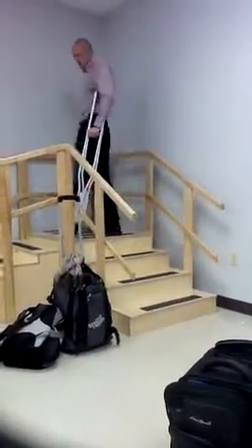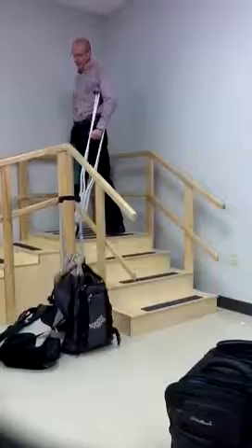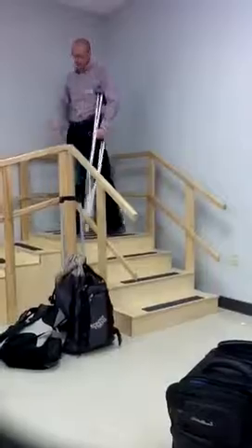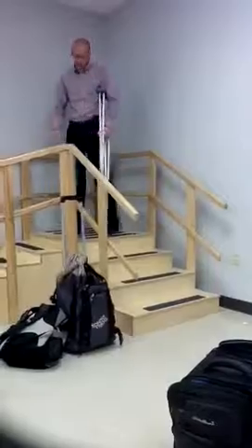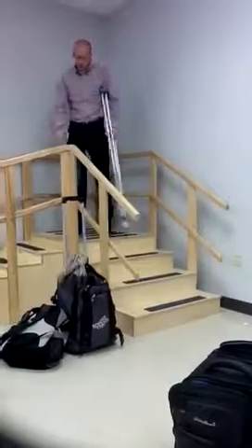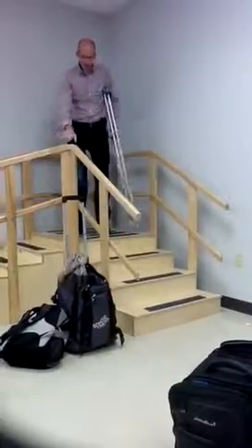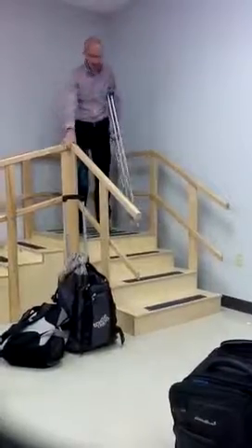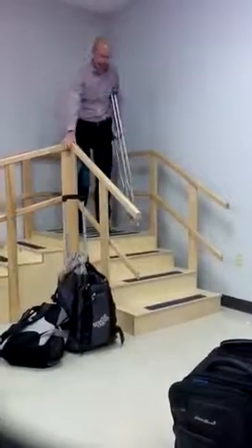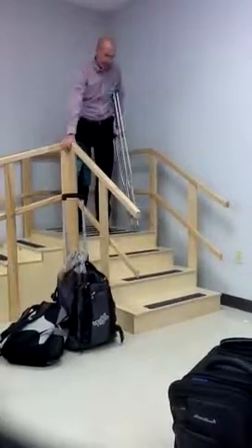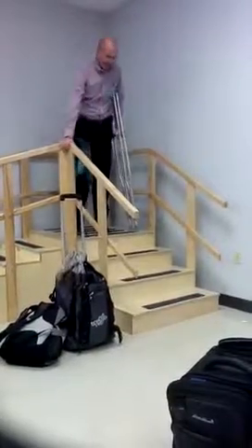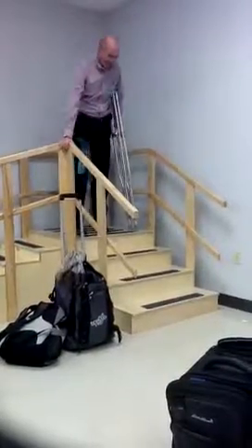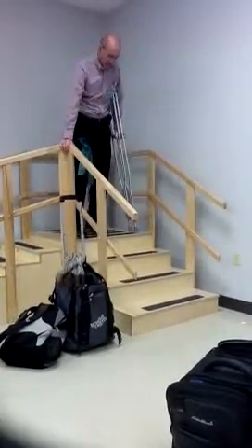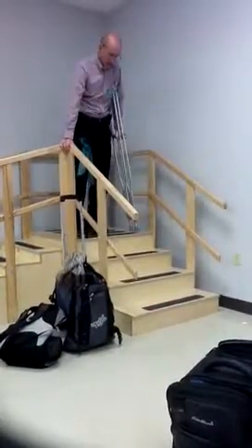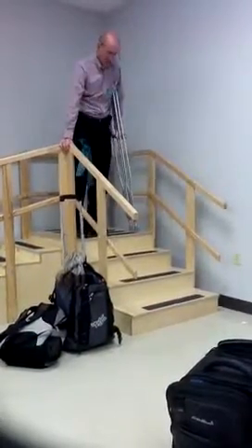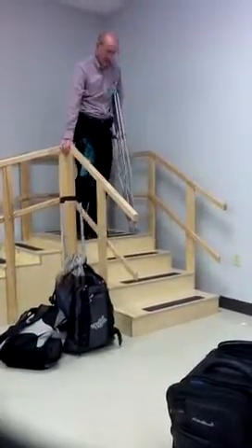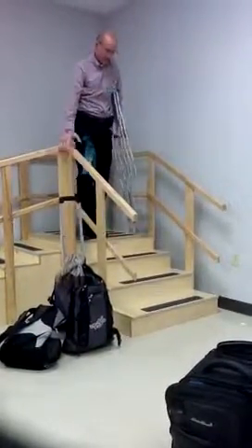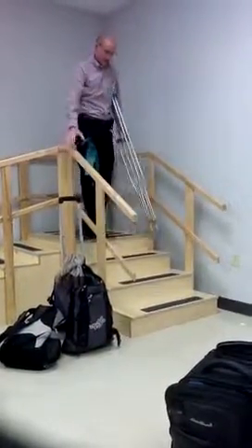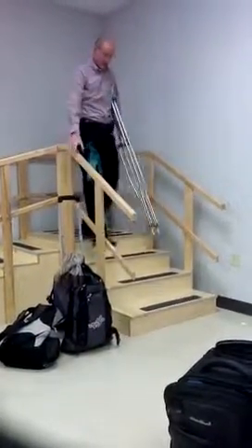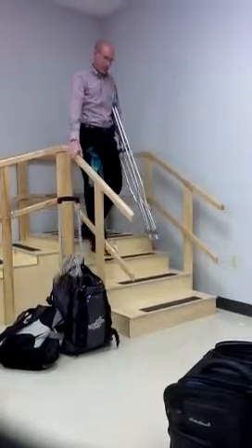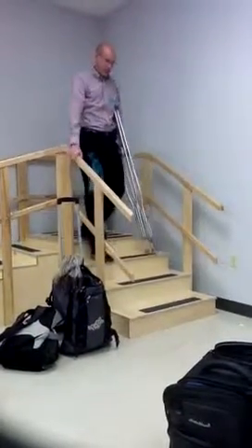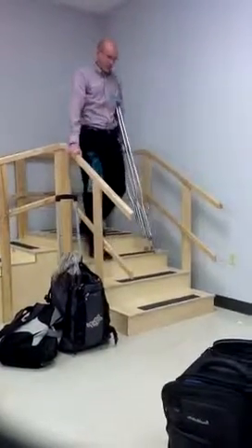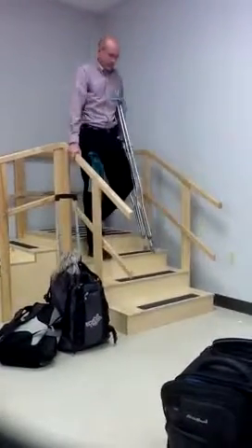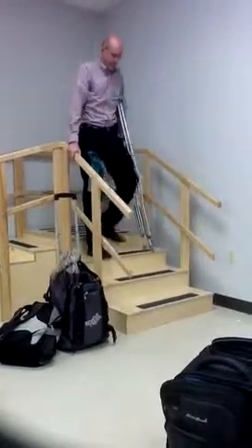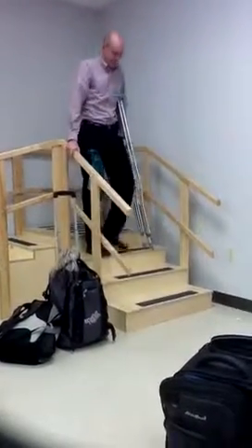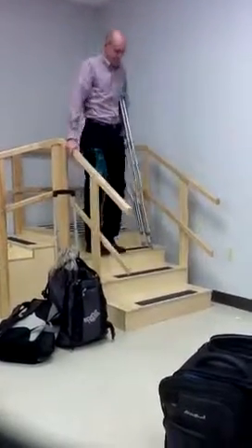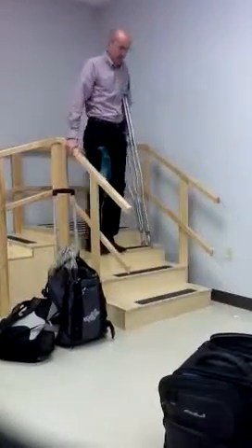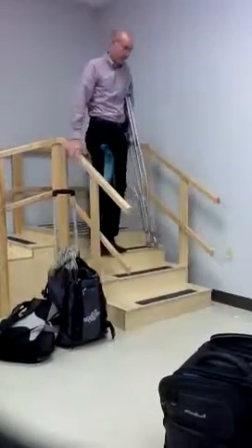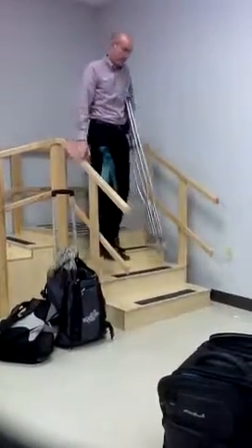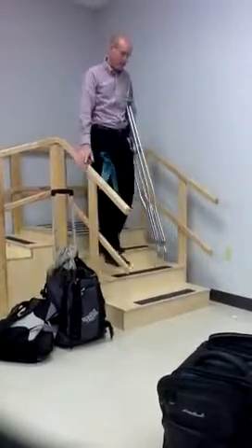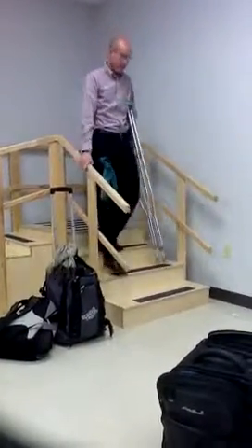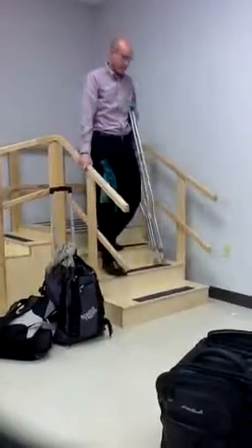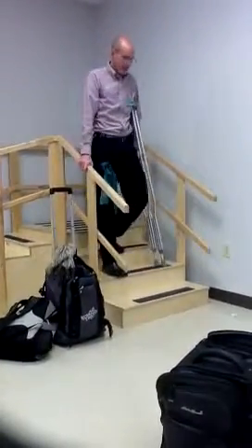Same thing going down — down with the affected limb first.